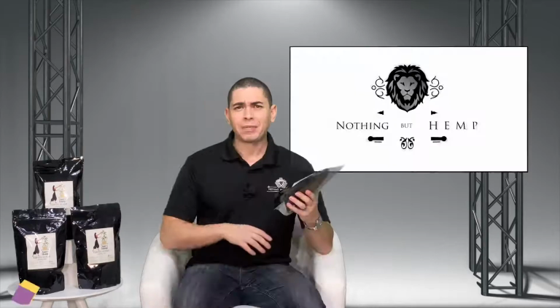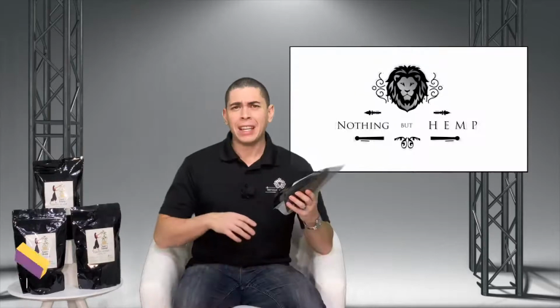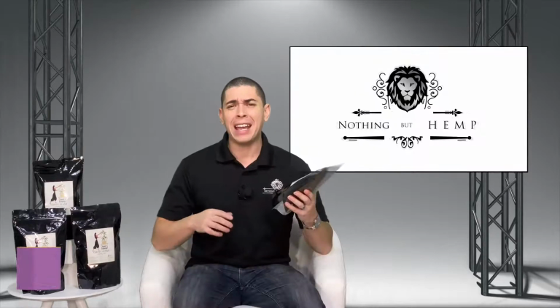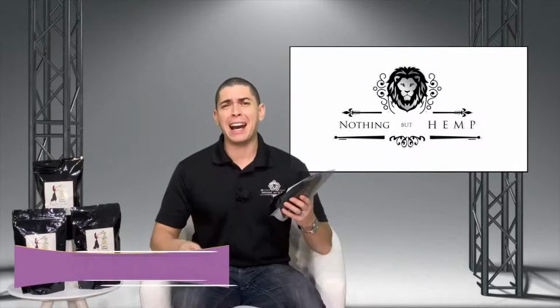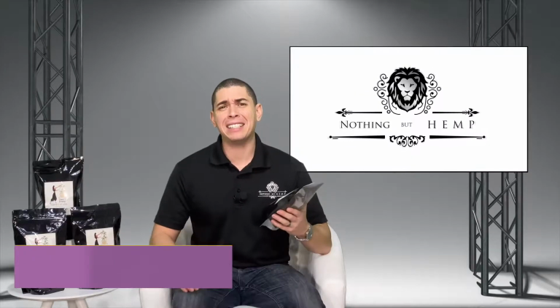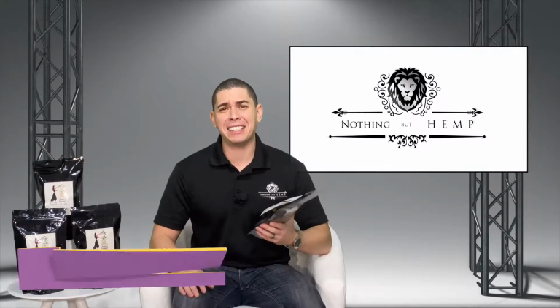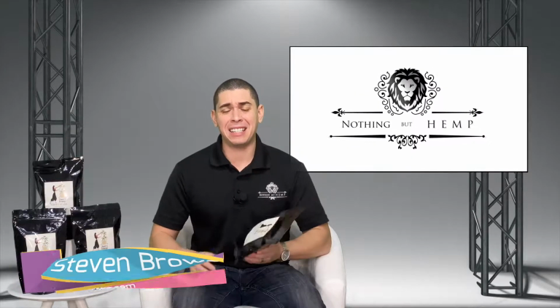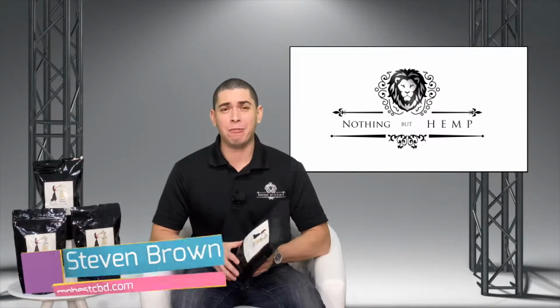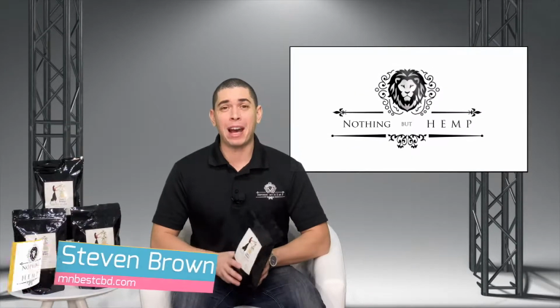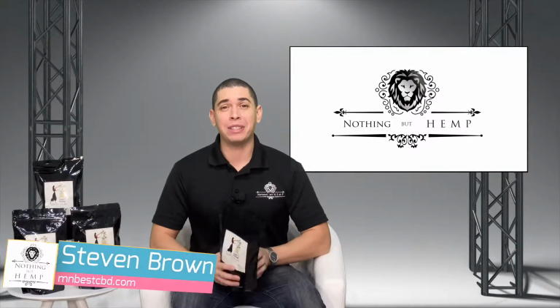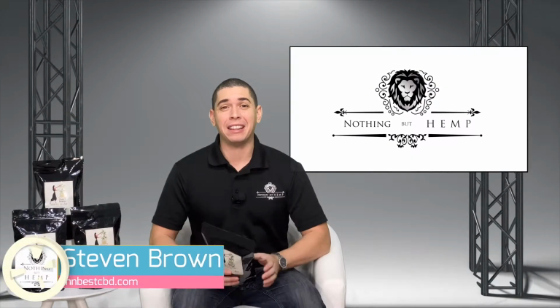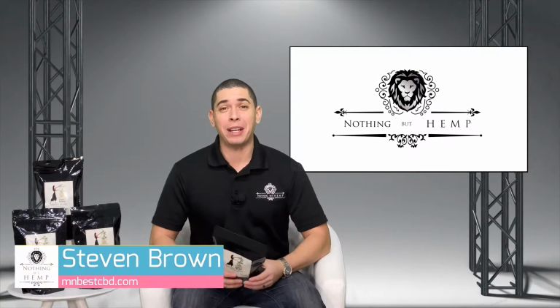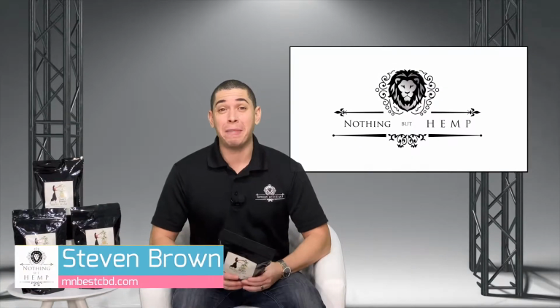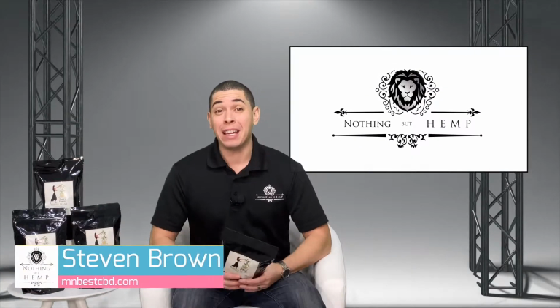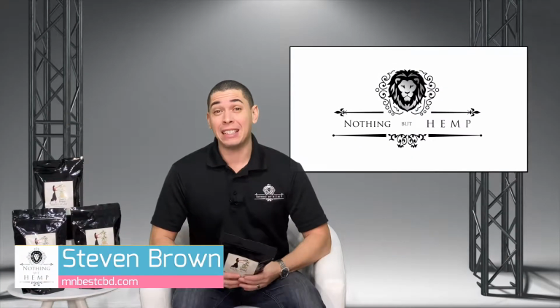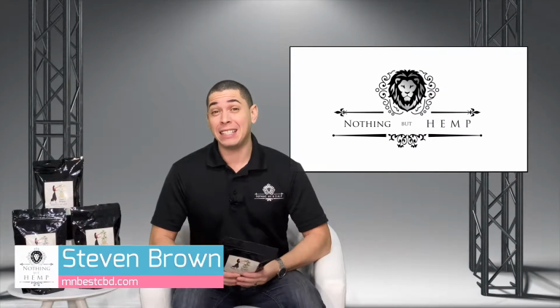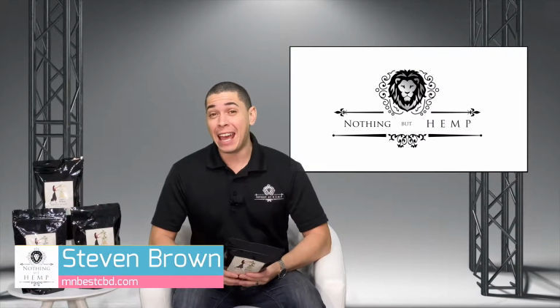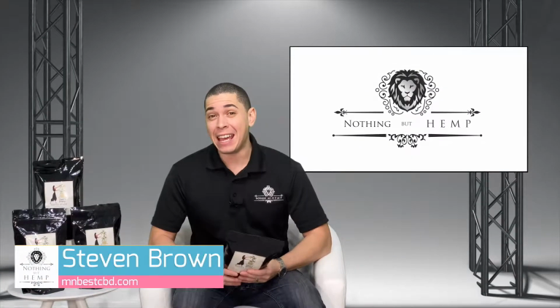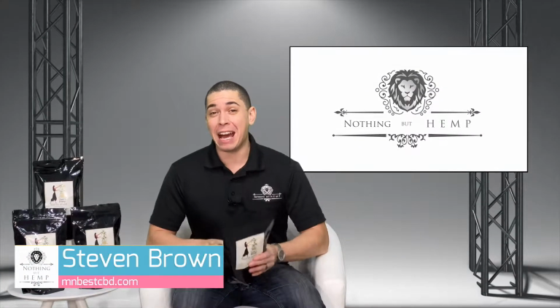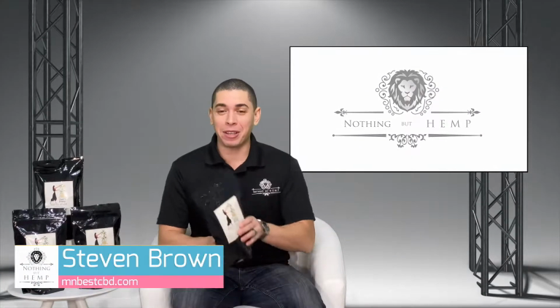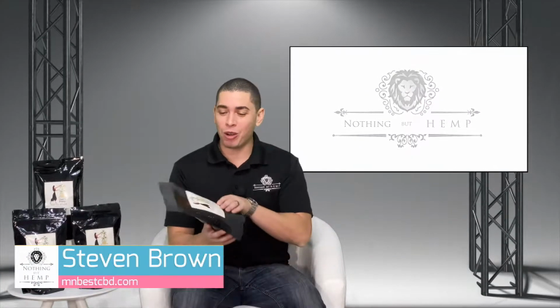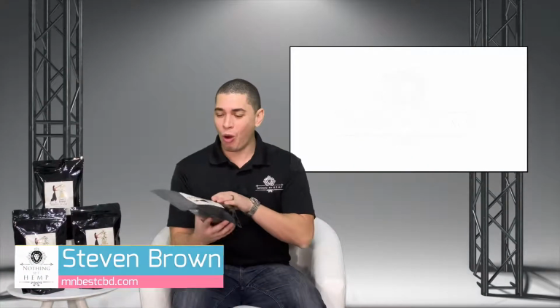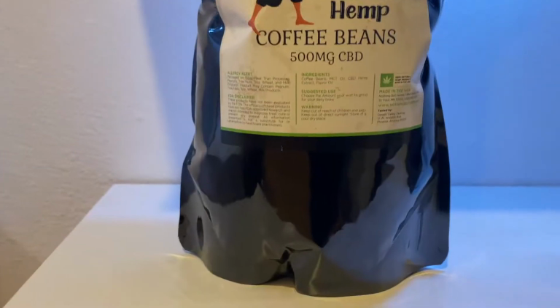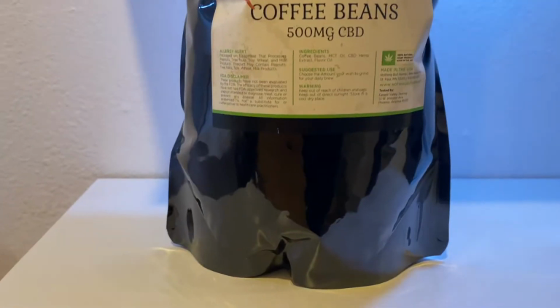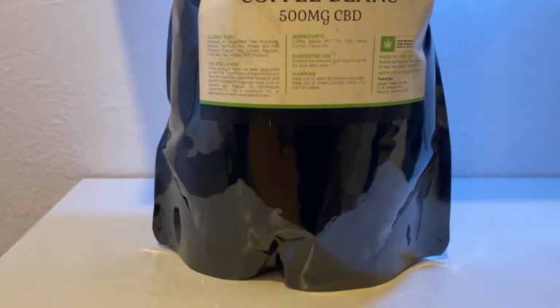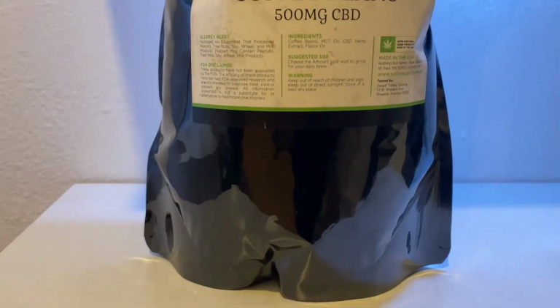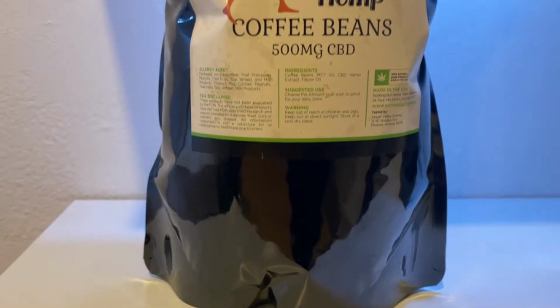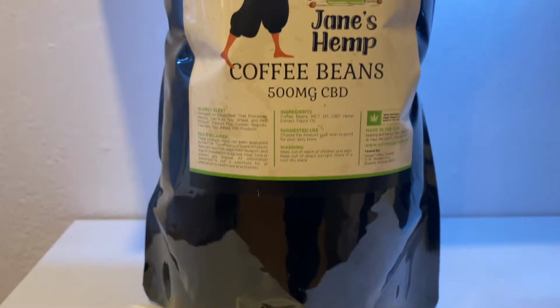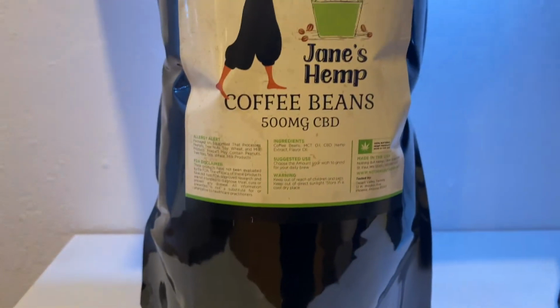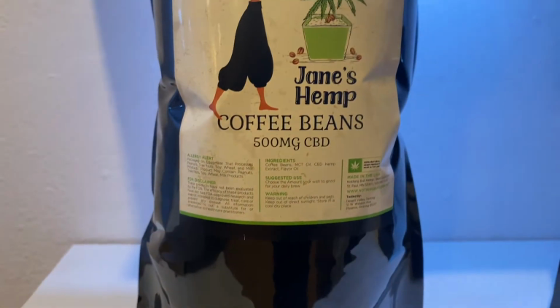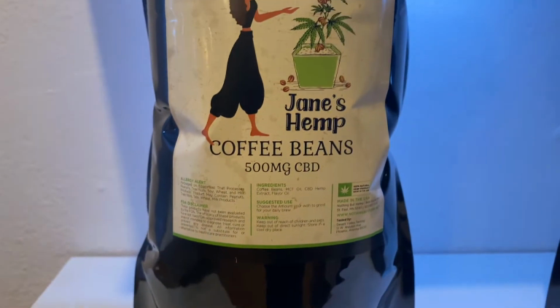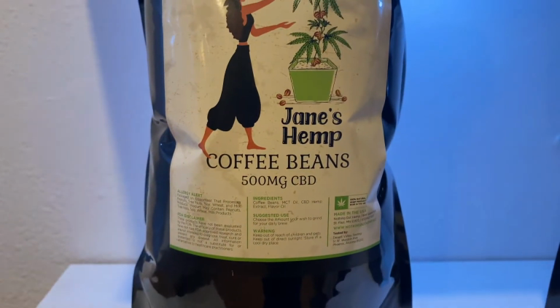Hey guys, this is Steve Brown with Nothing But Hemp, and today I'm going to go over Jane's Hemp Coffee Beans.